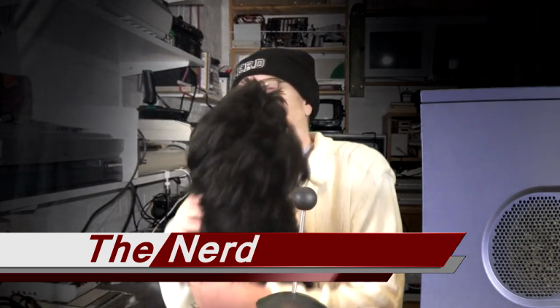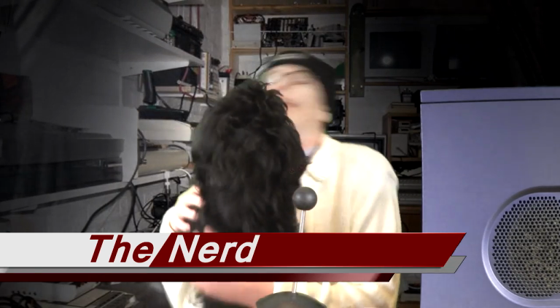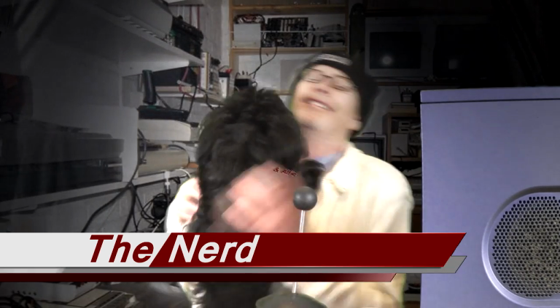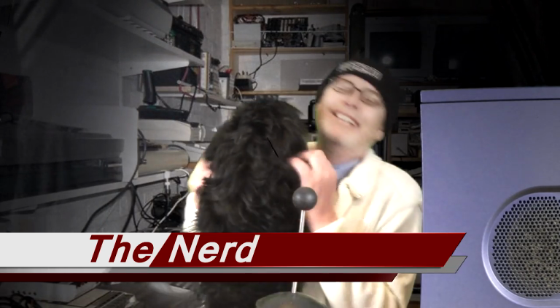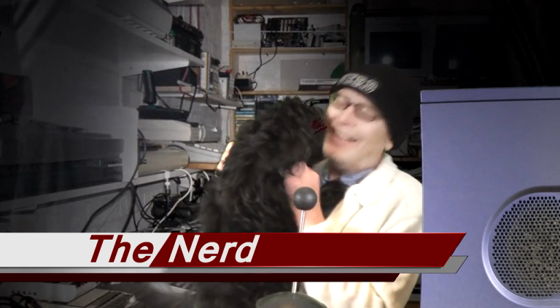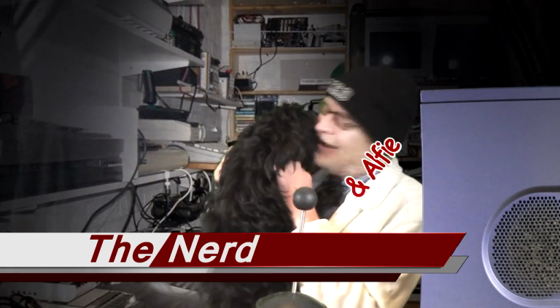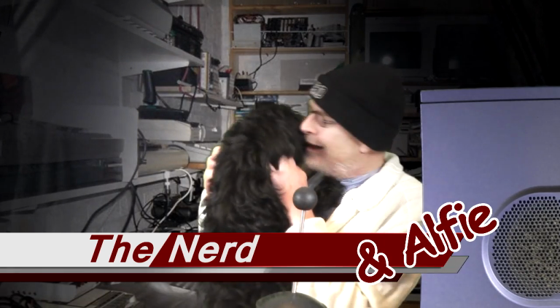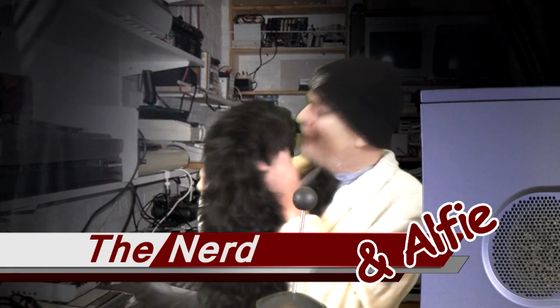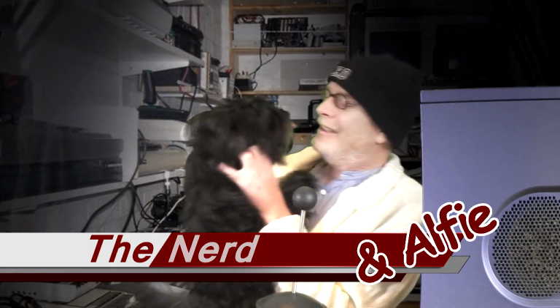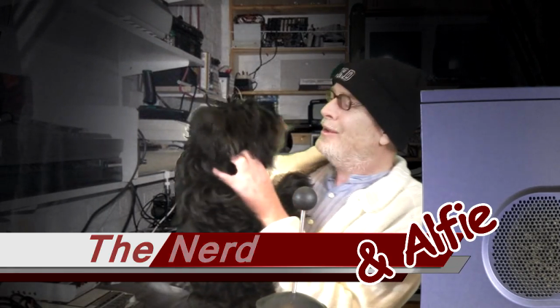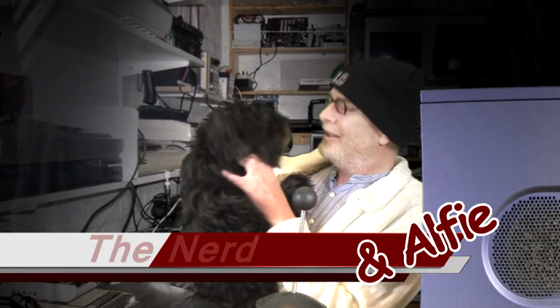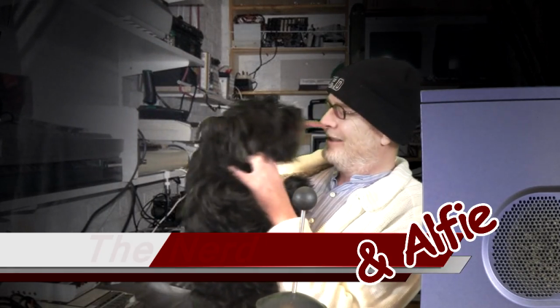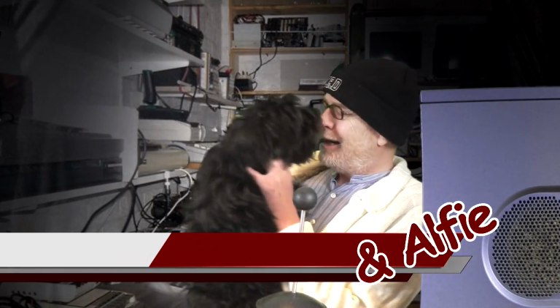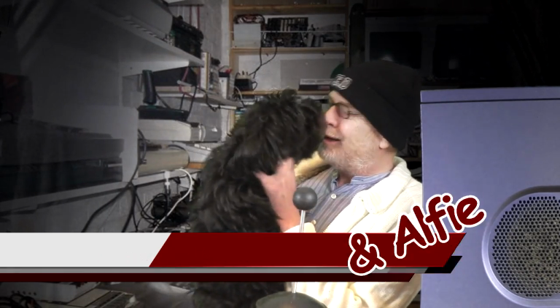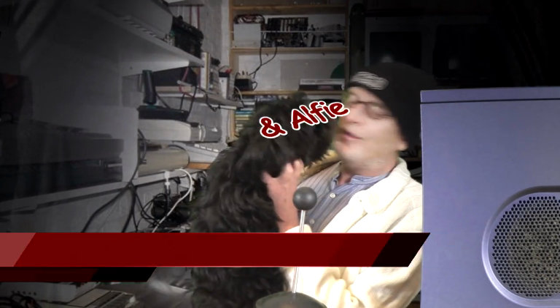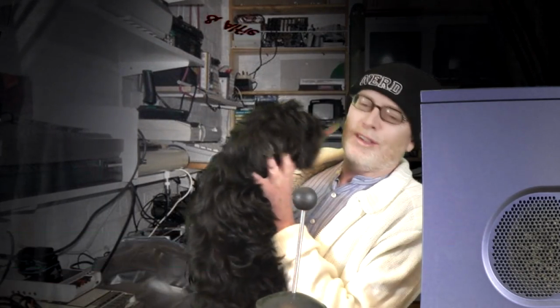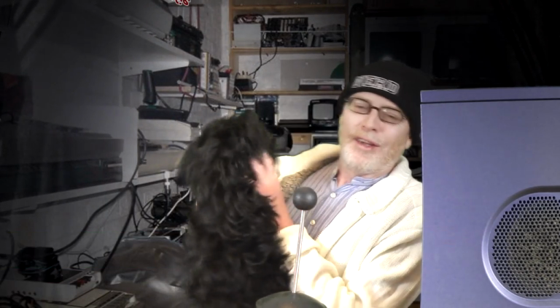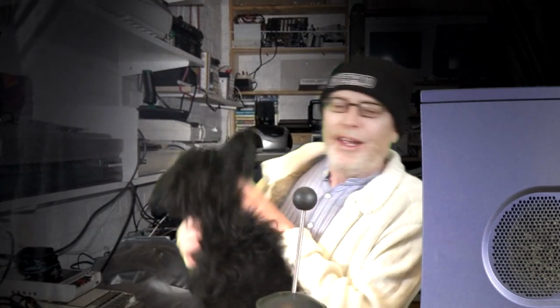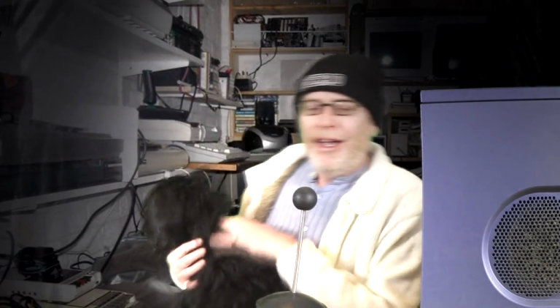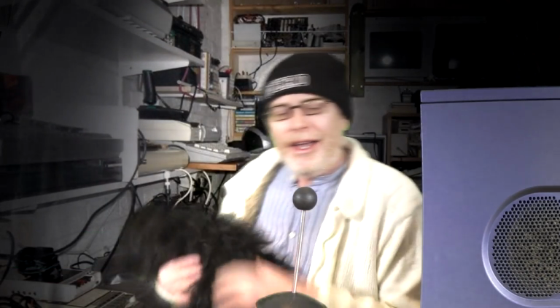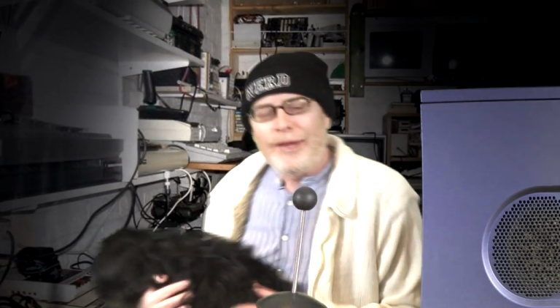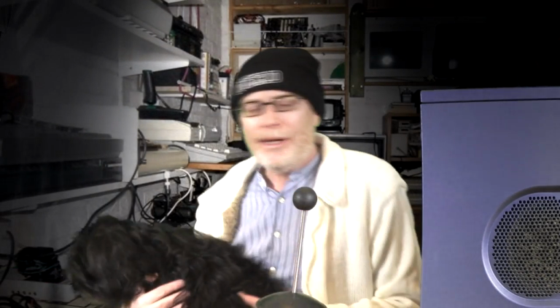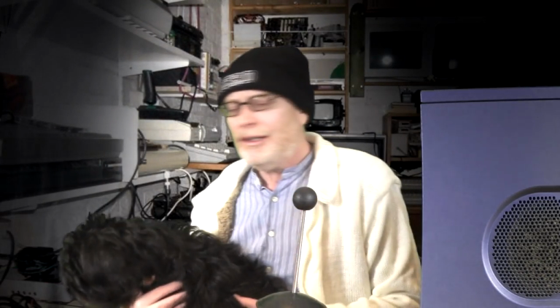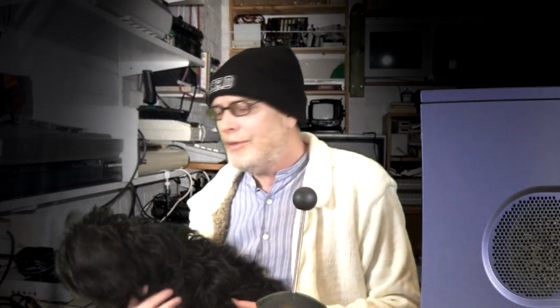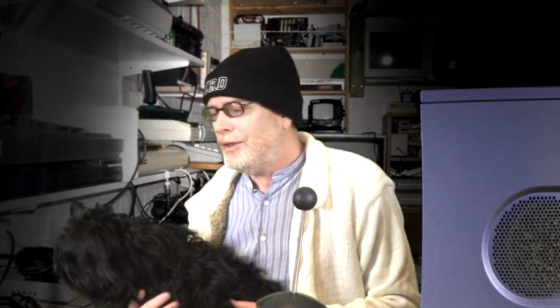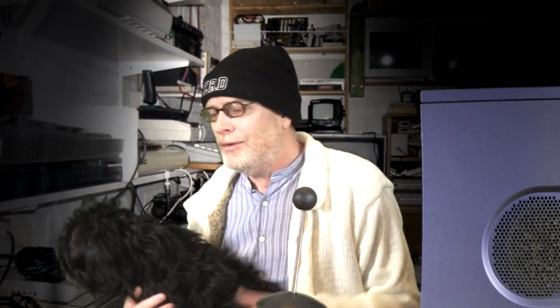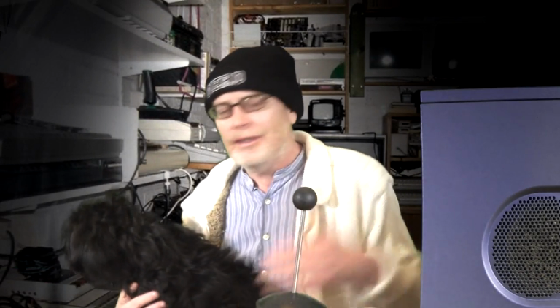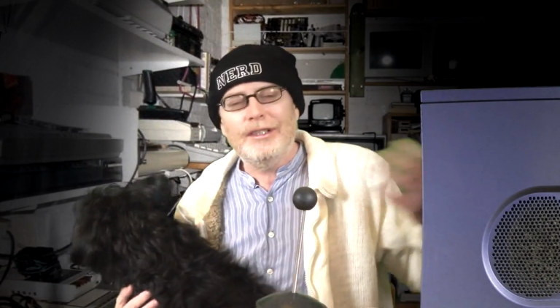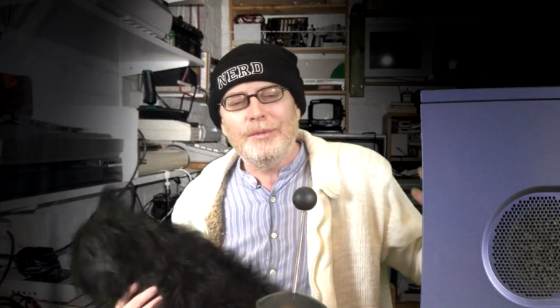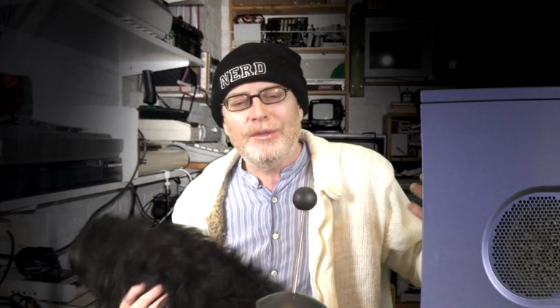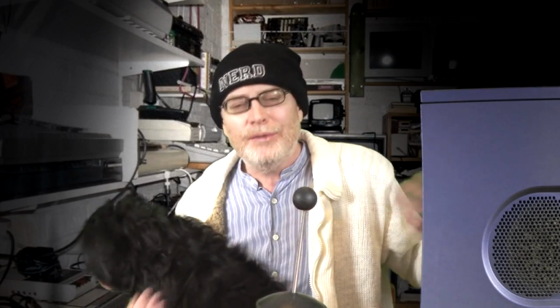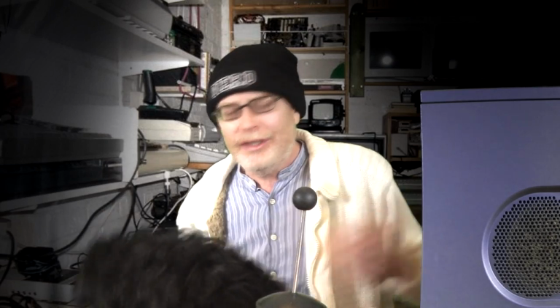Hi Alfie, hold on. Yeah, I love you too. Hi, welcome to the Nerd with the Word.